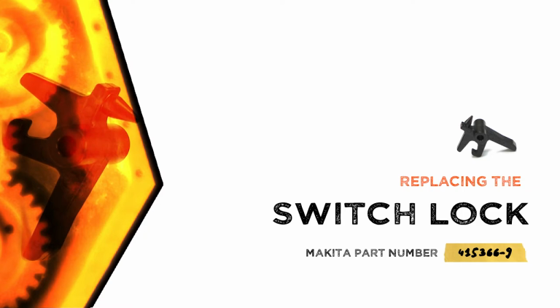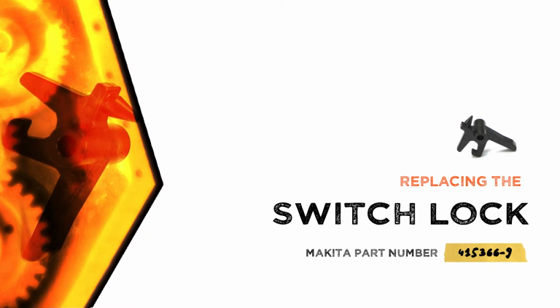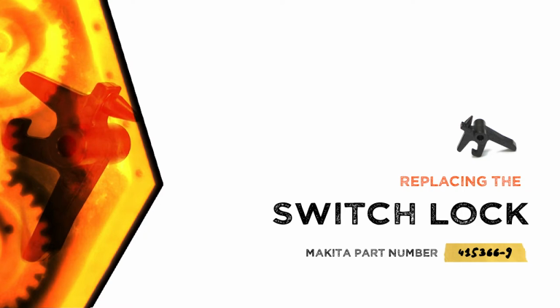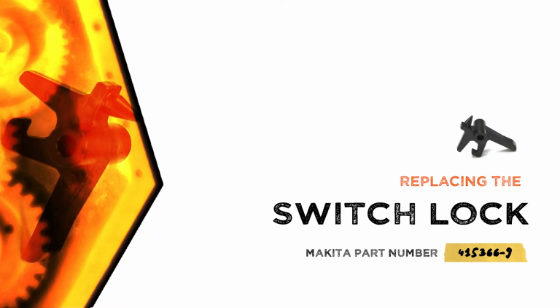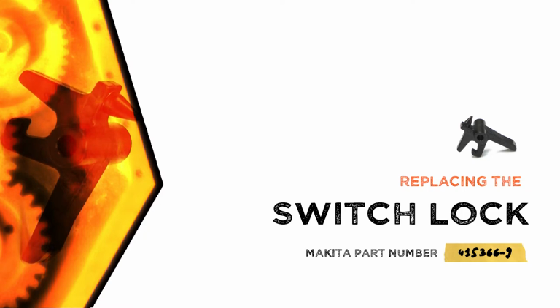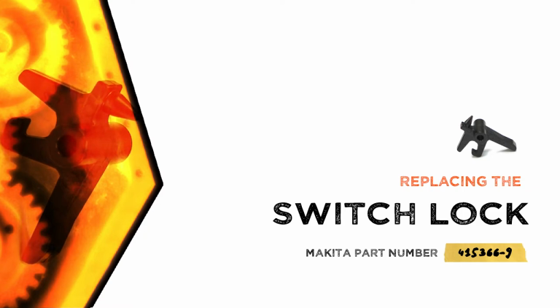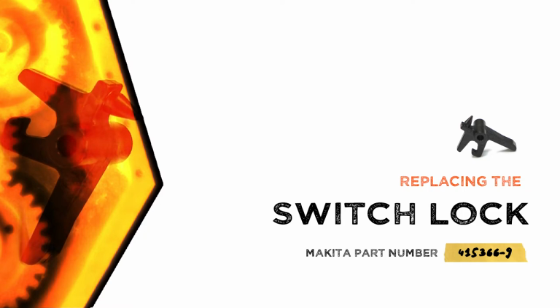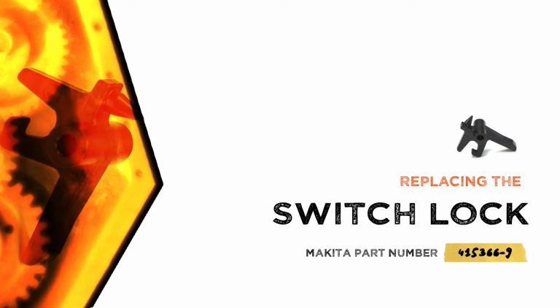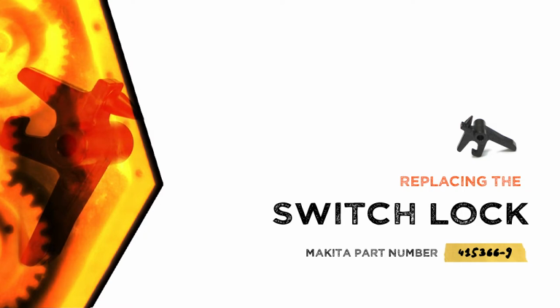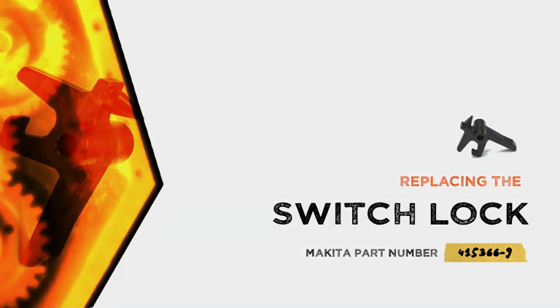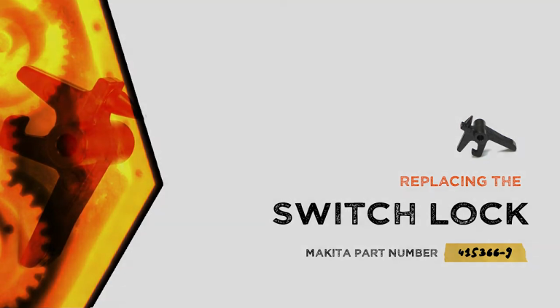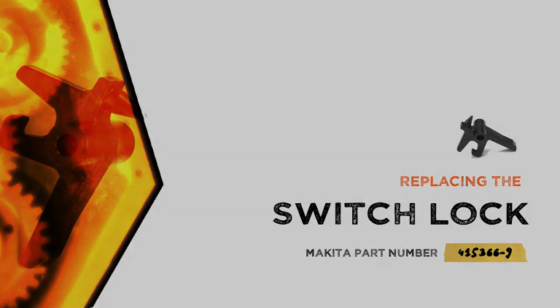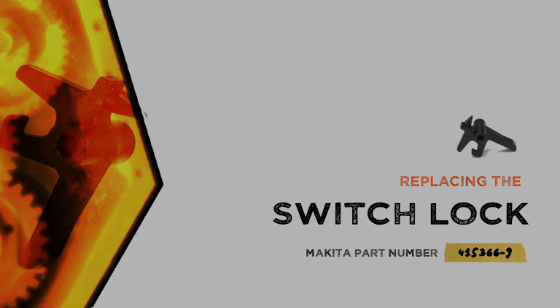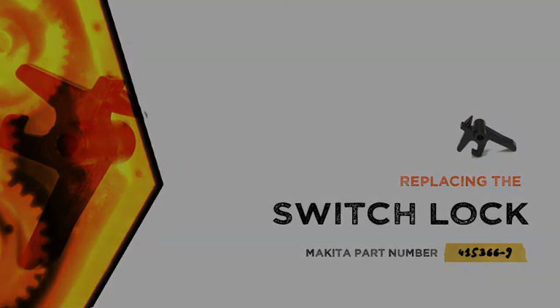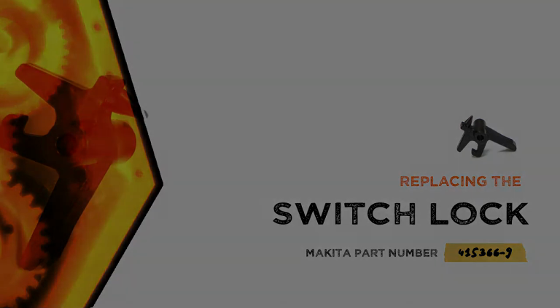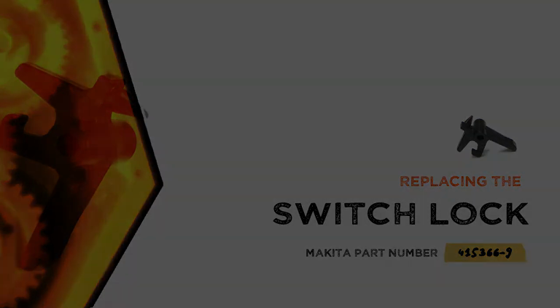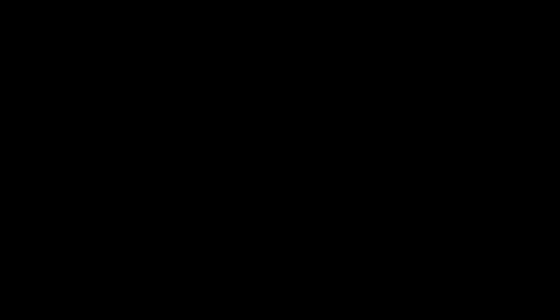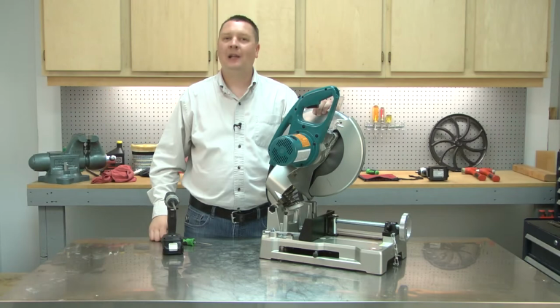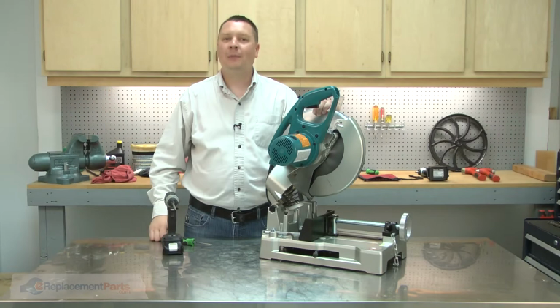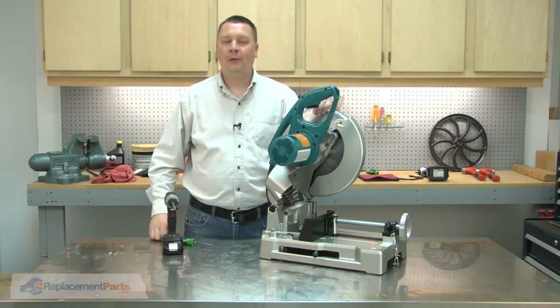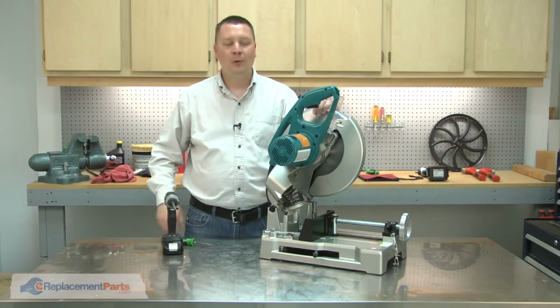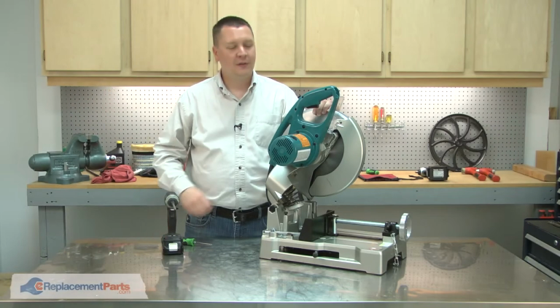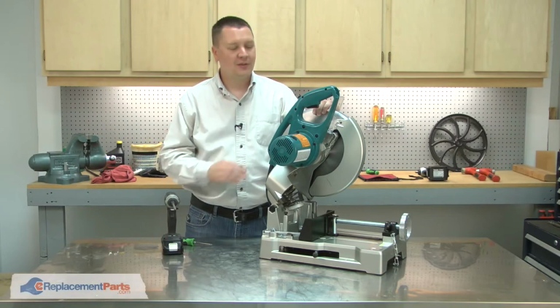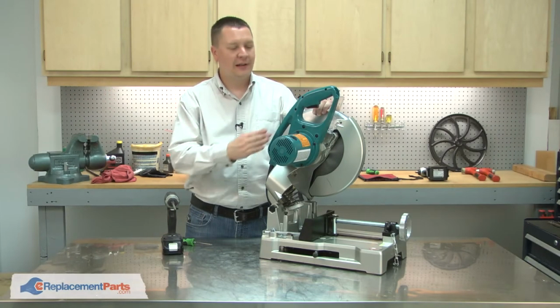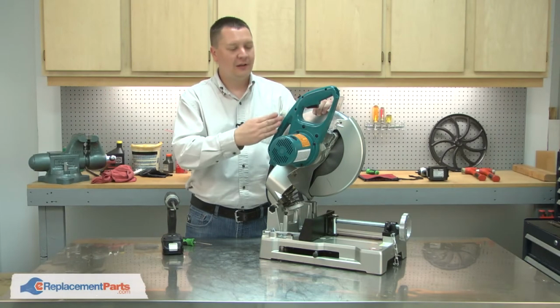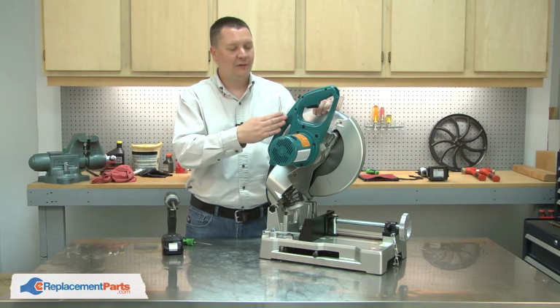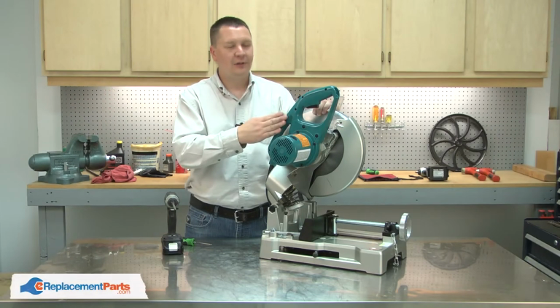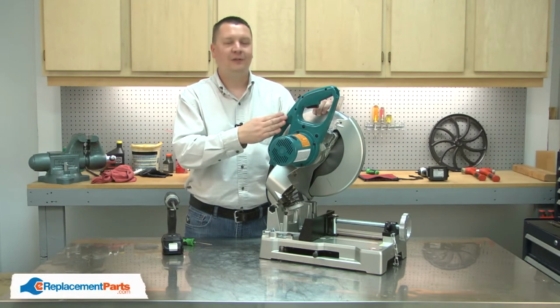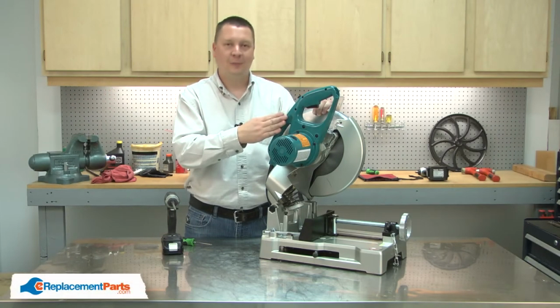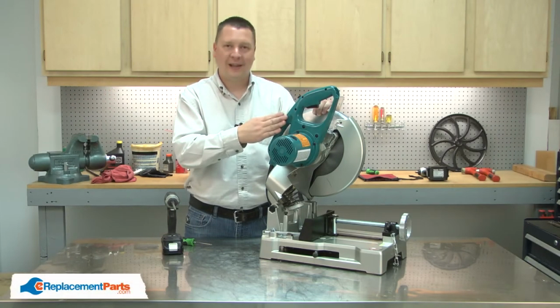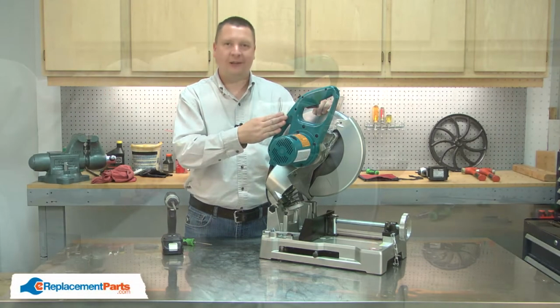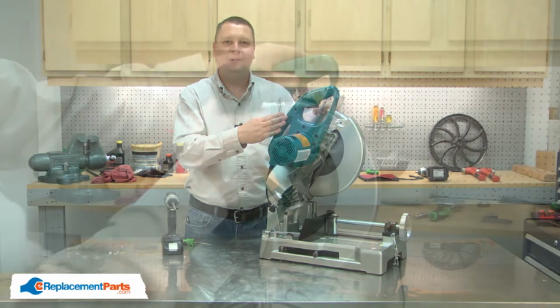Let's get started. I'll begin by removing the side cover from the handle.